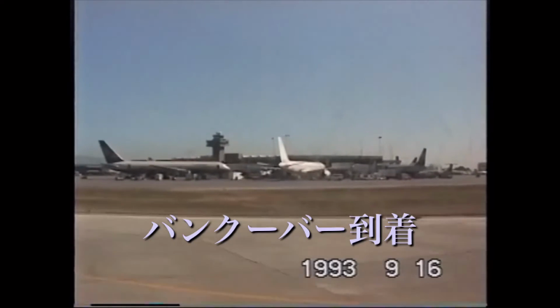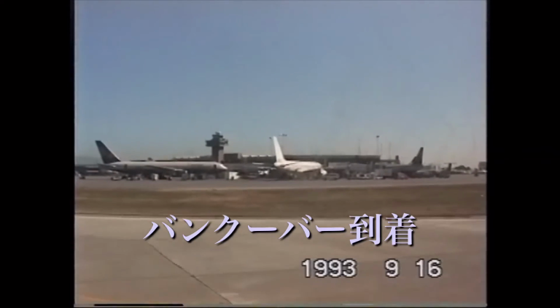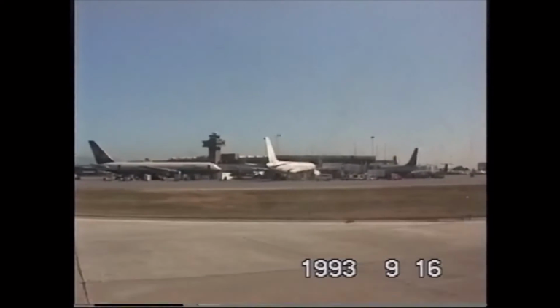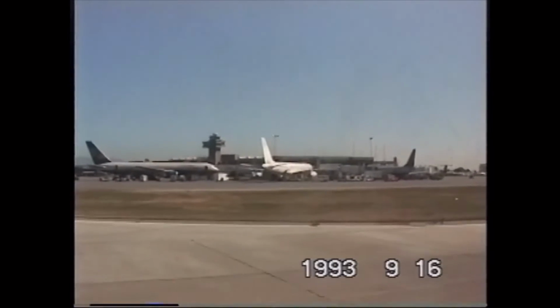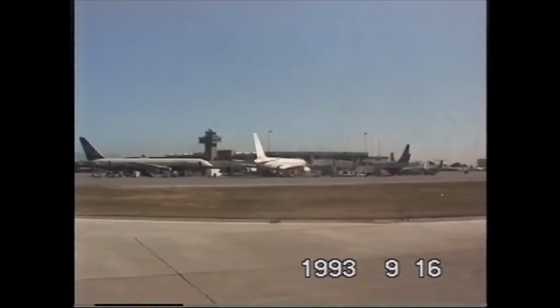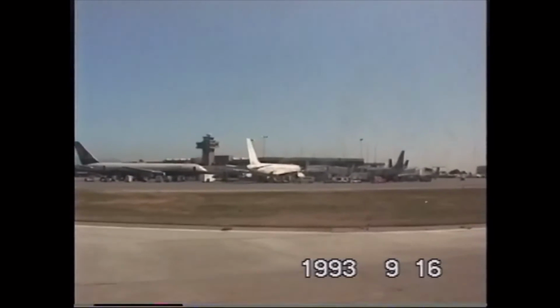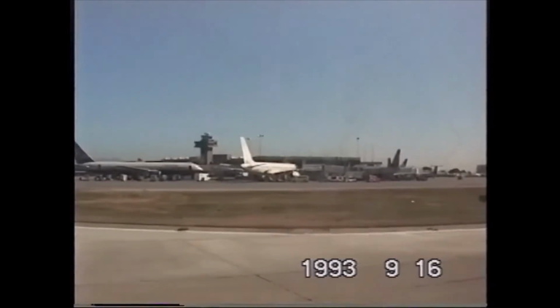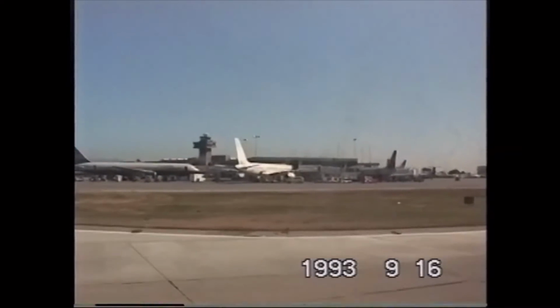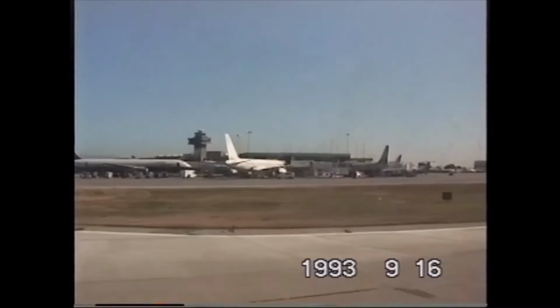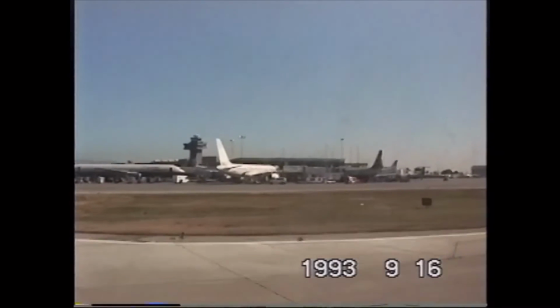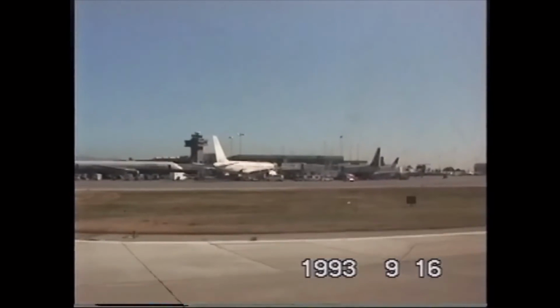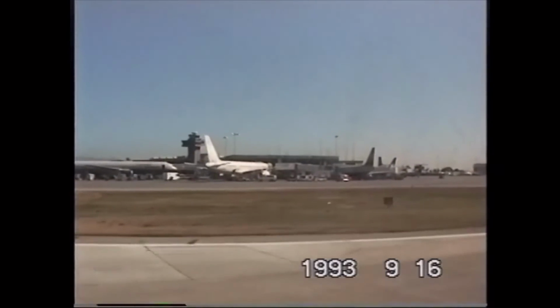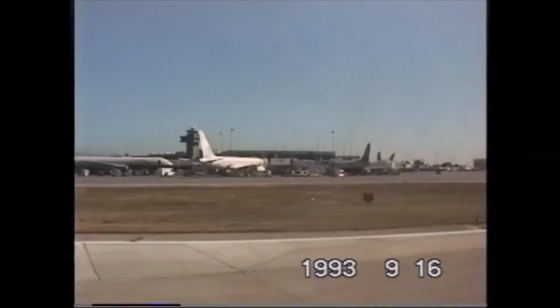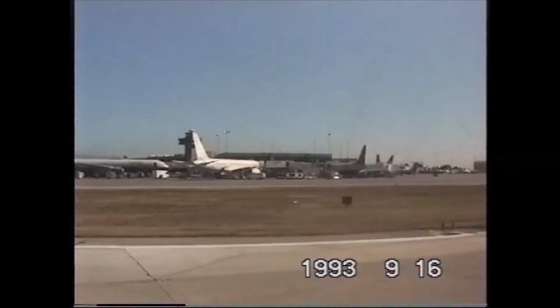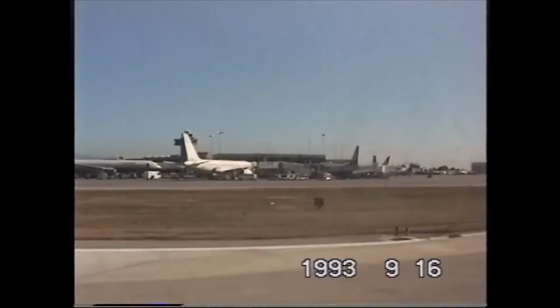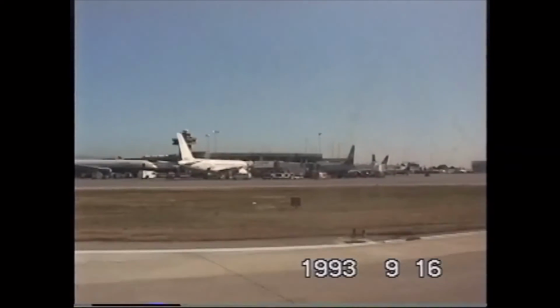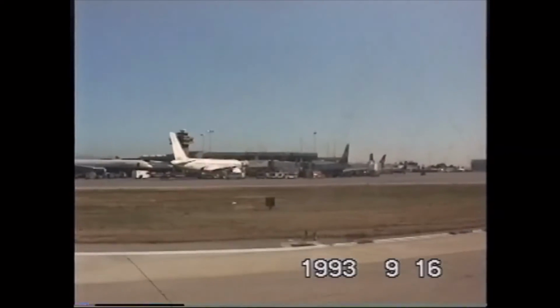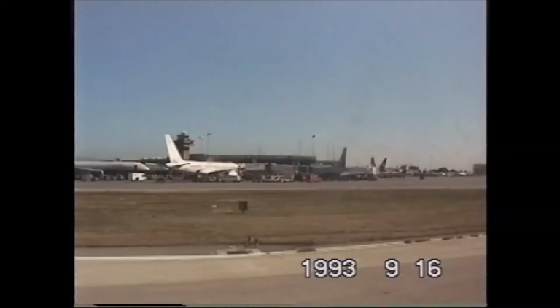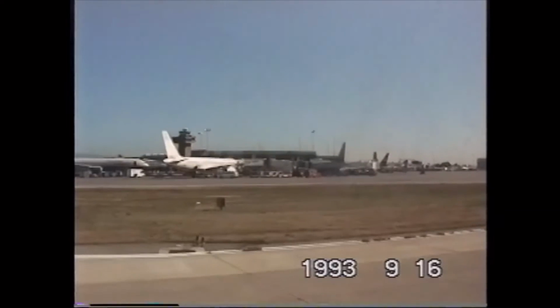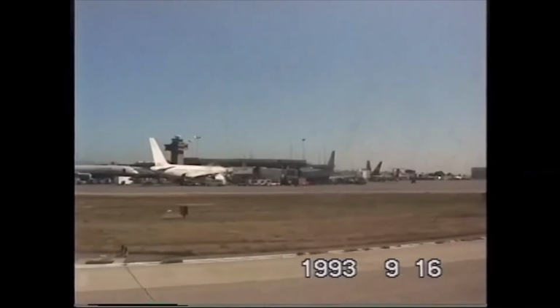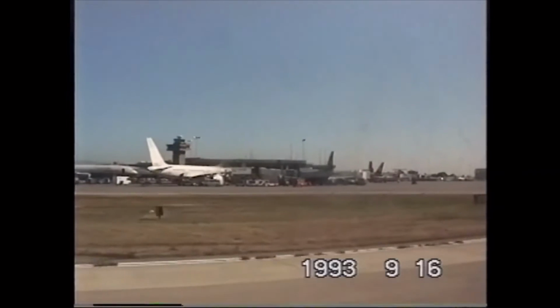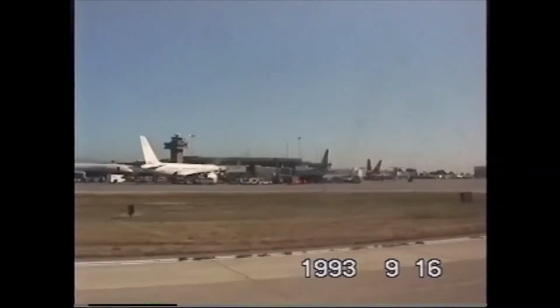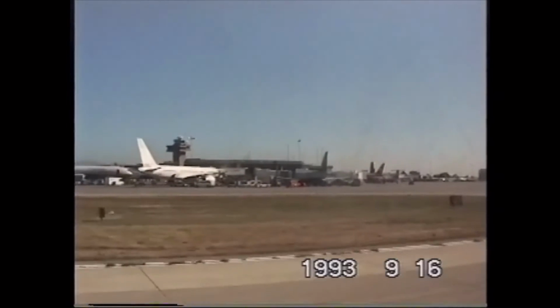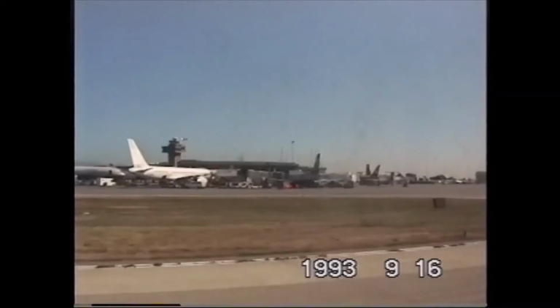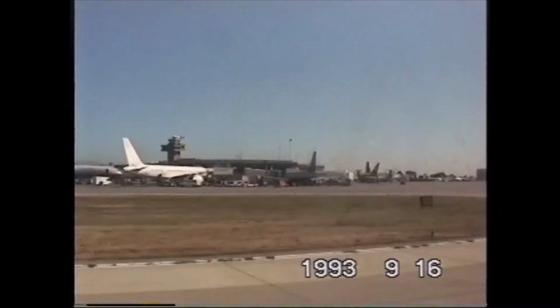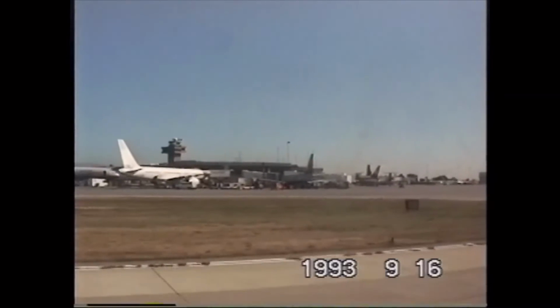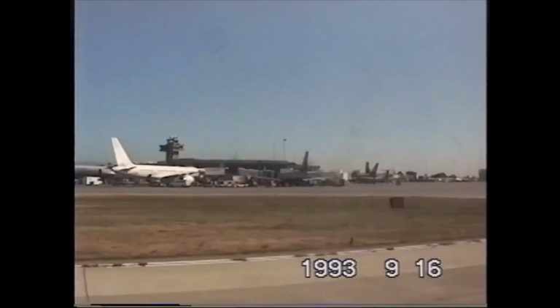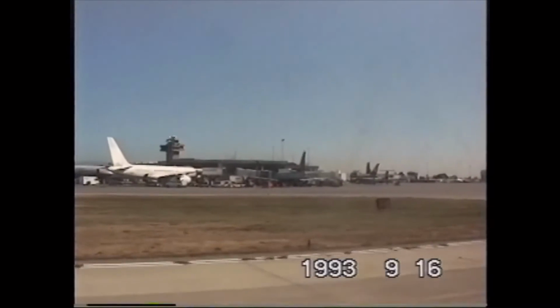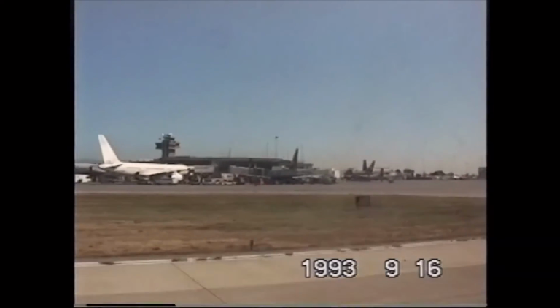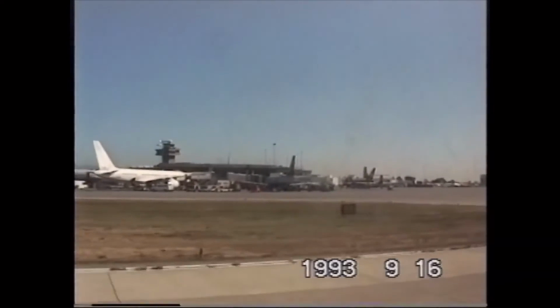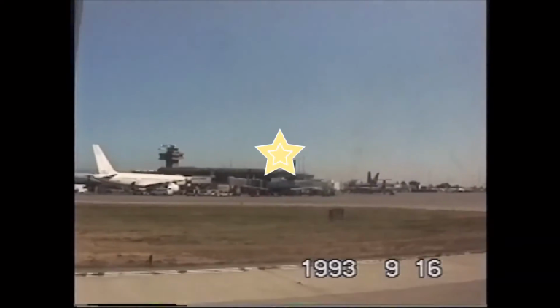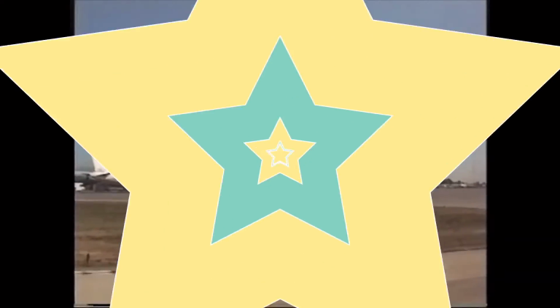If you require a little extra time or assistance when deplaning, please remain on board until all other passengers have left. We'll be better able to assist you at that time.